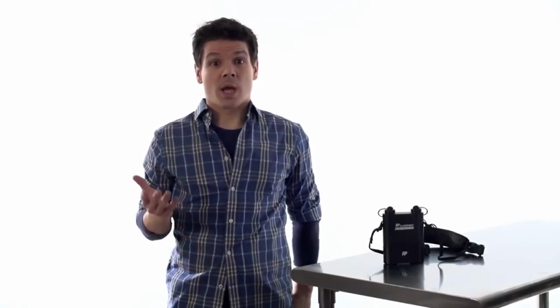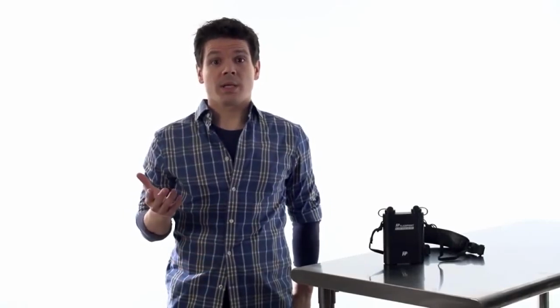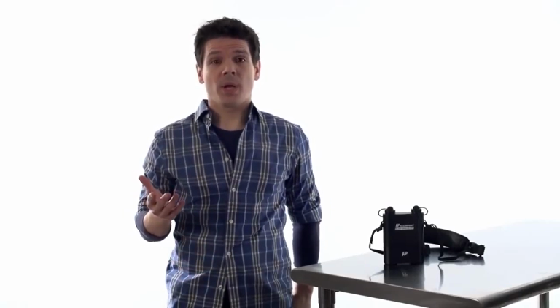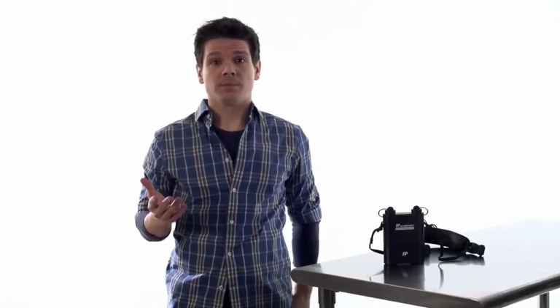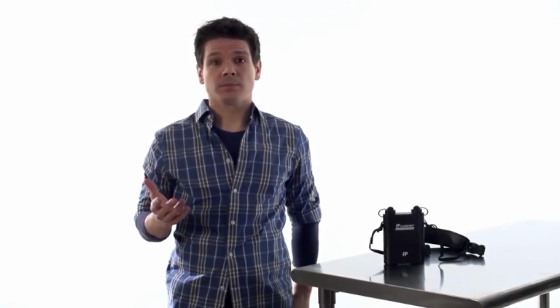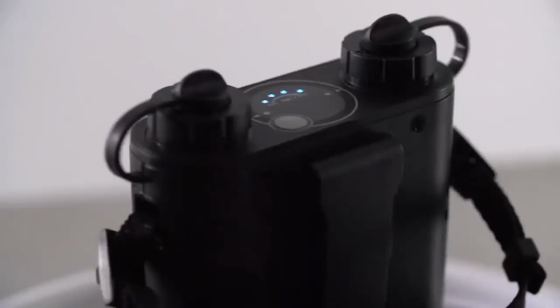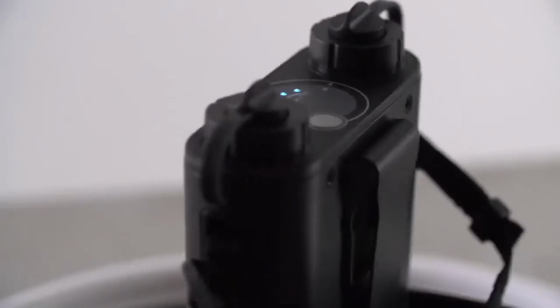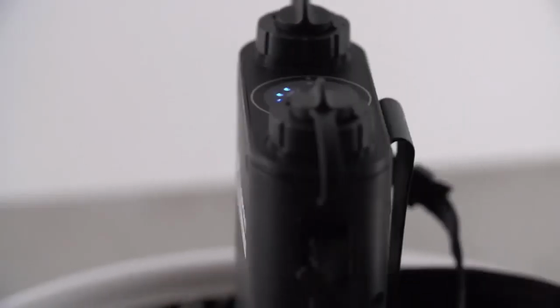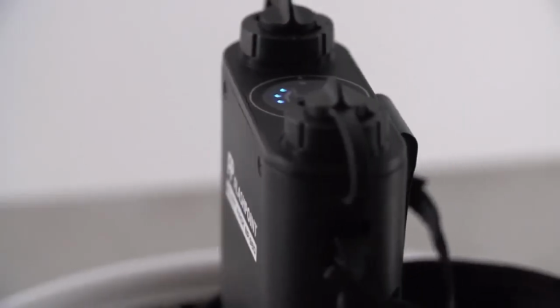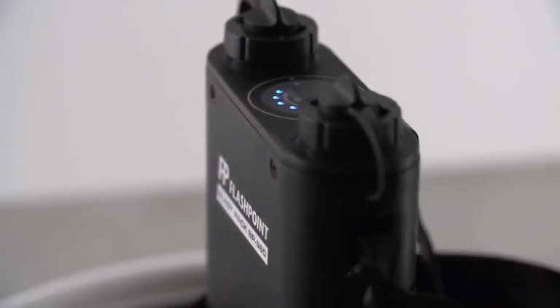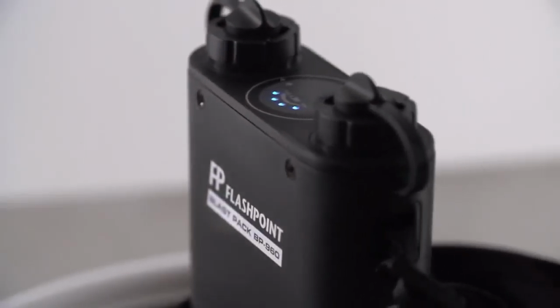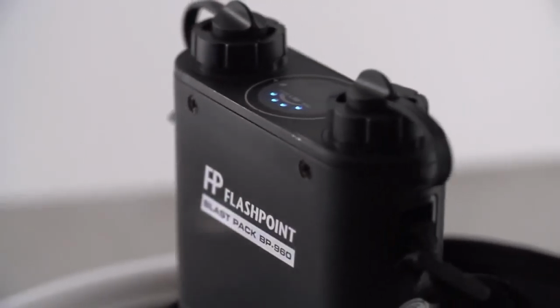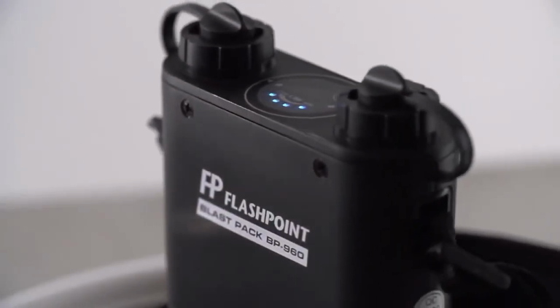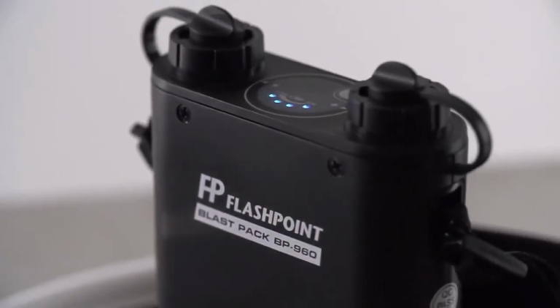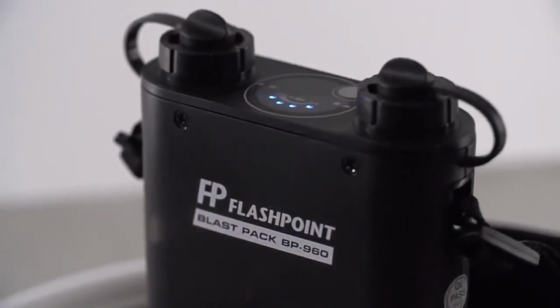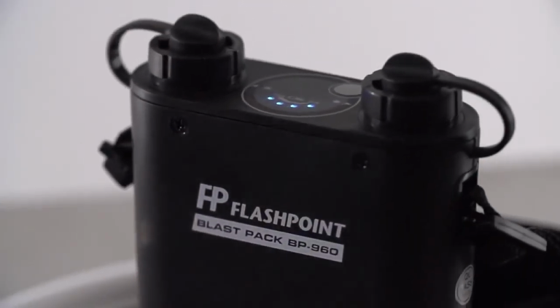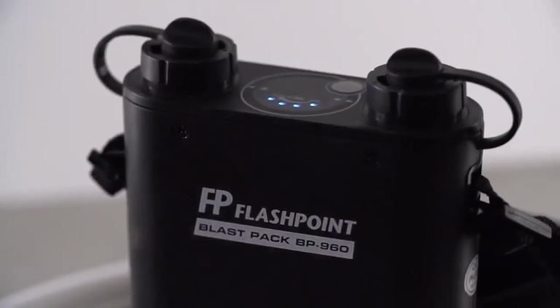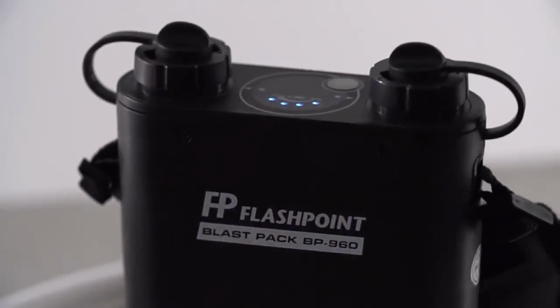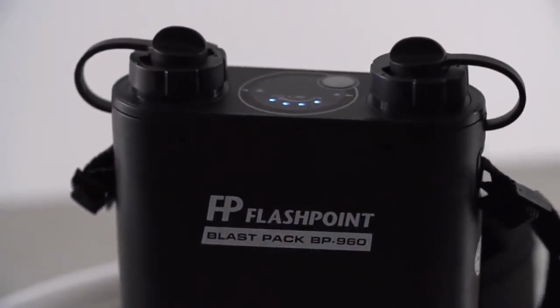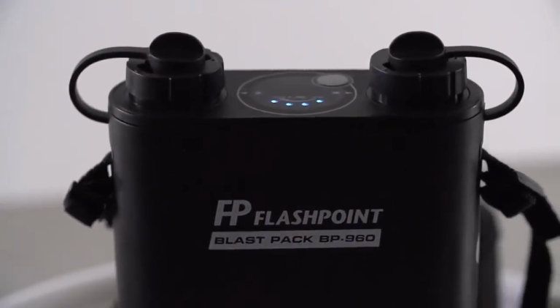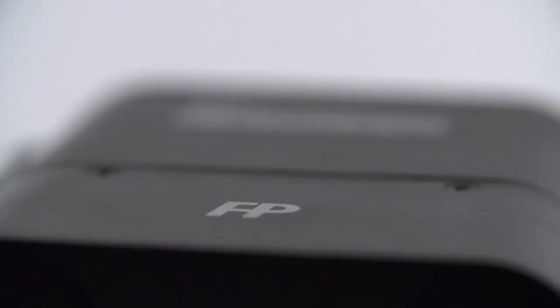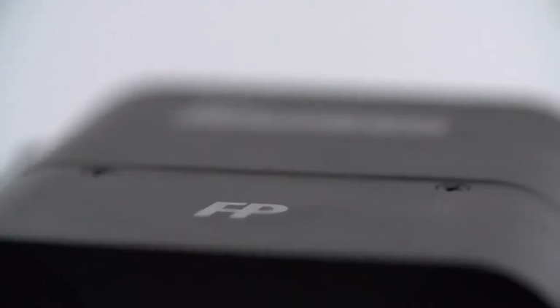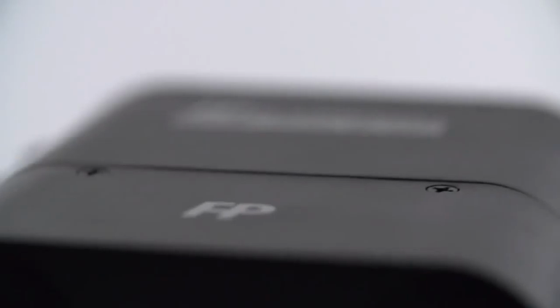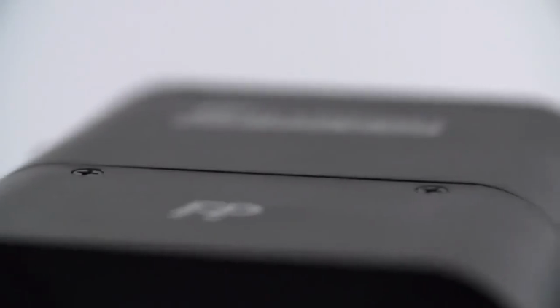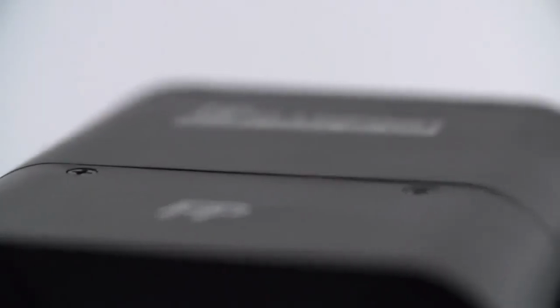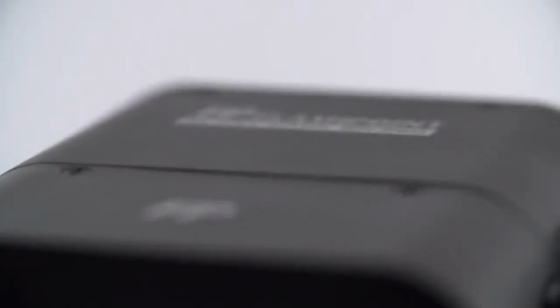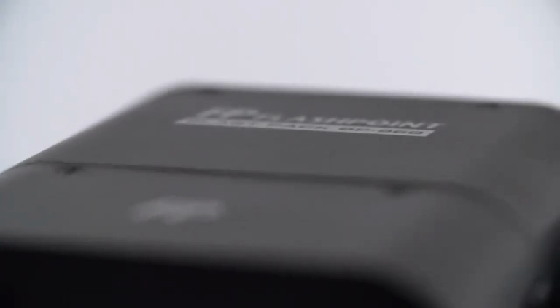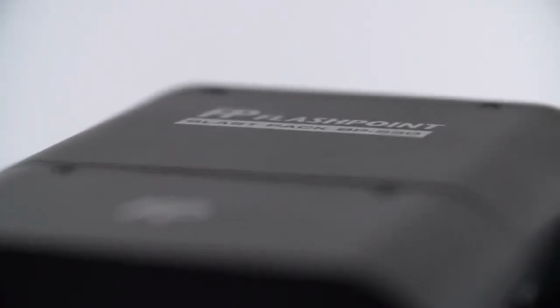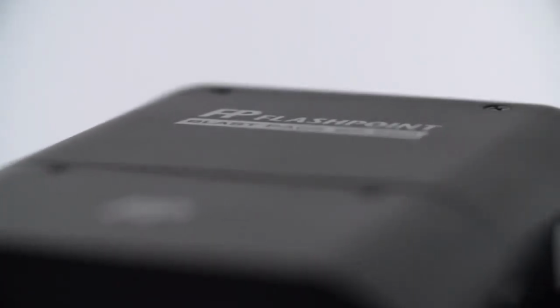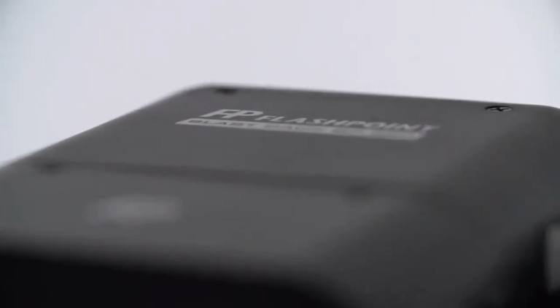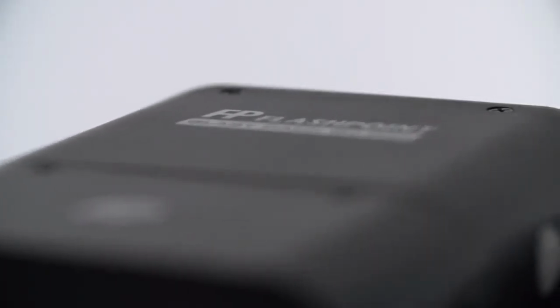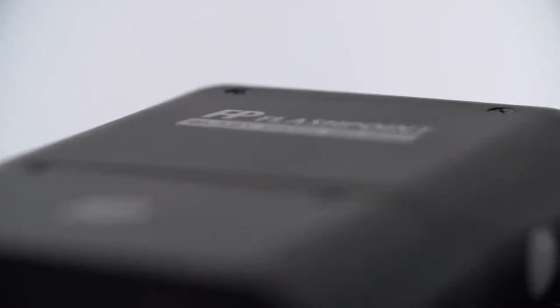How do you keep up? The Flashpoint Blast Pack. Perfect for the studio and the field, you can shoot faster with more power than ever before.